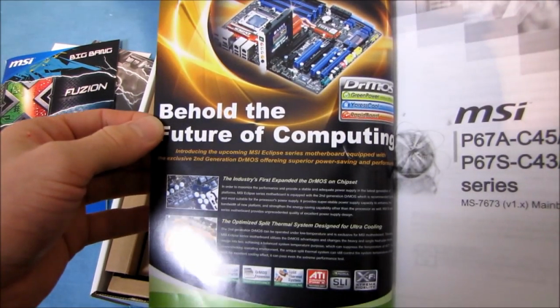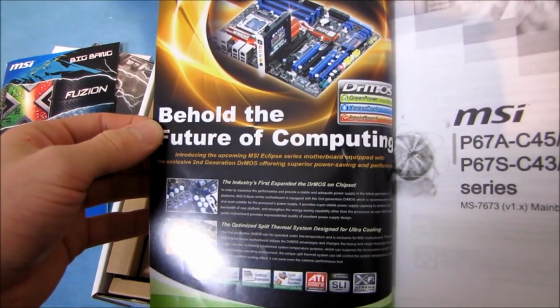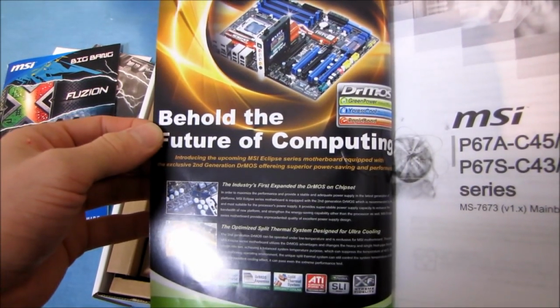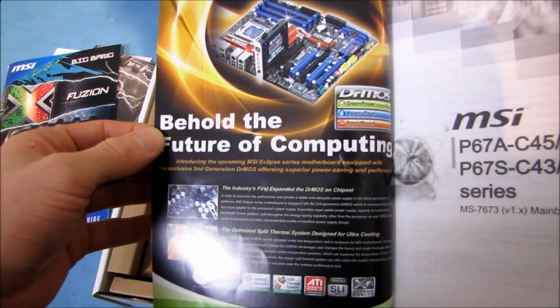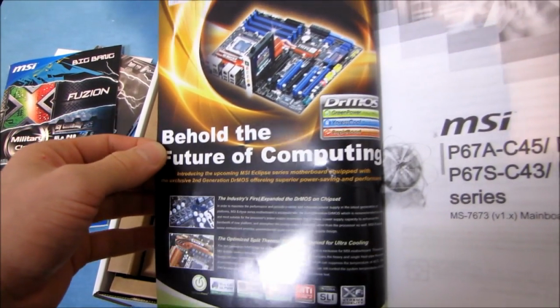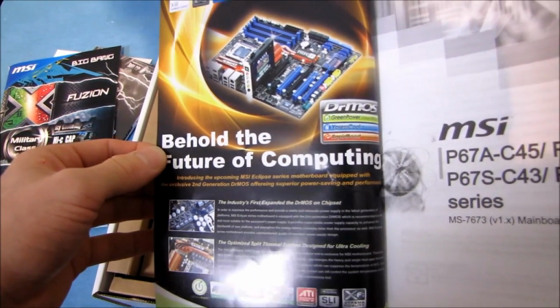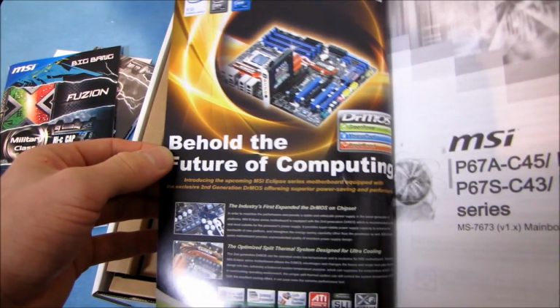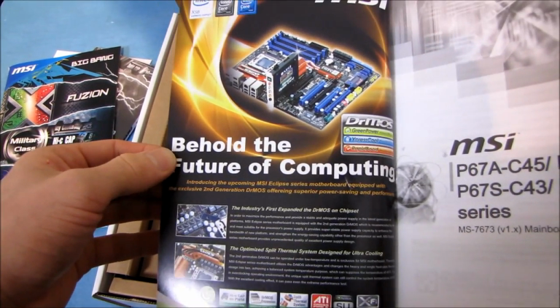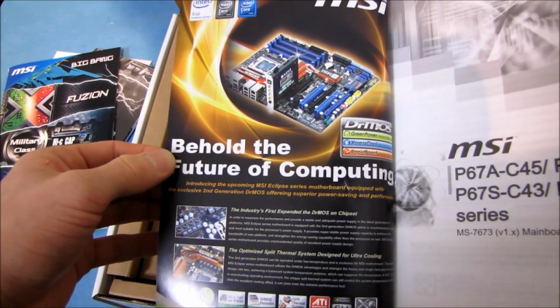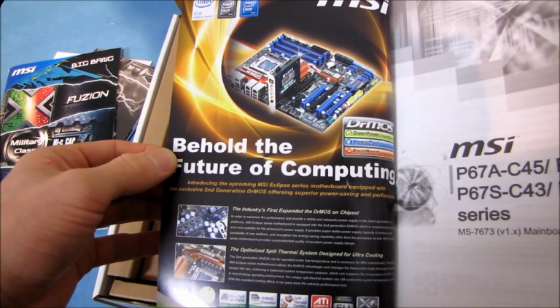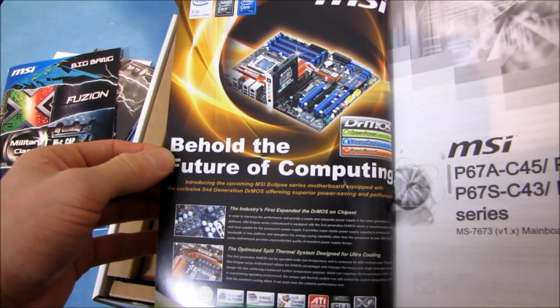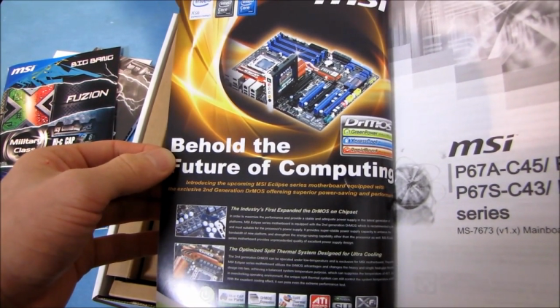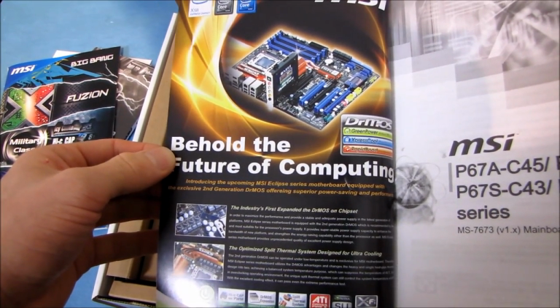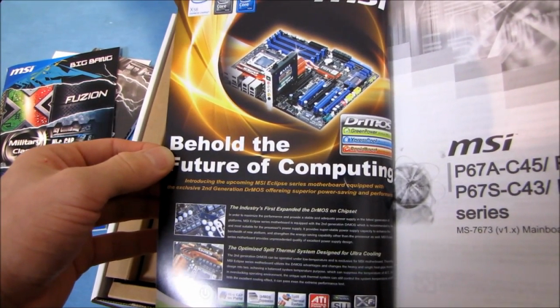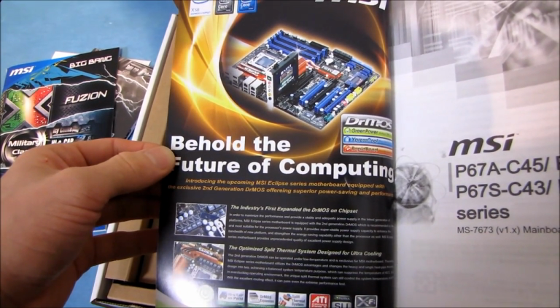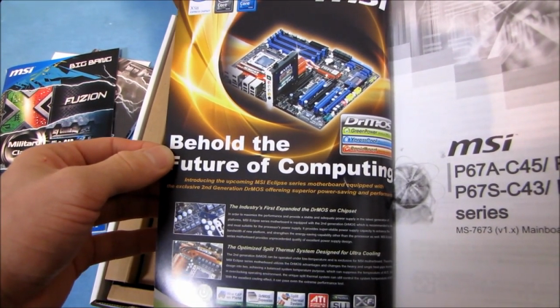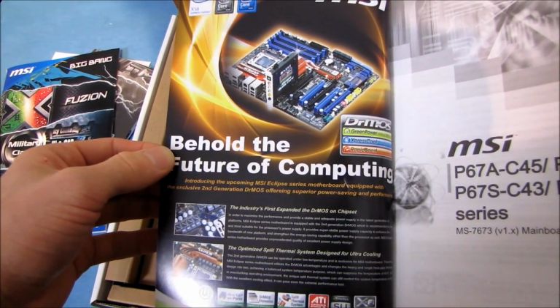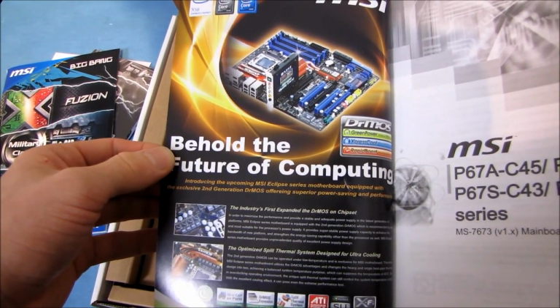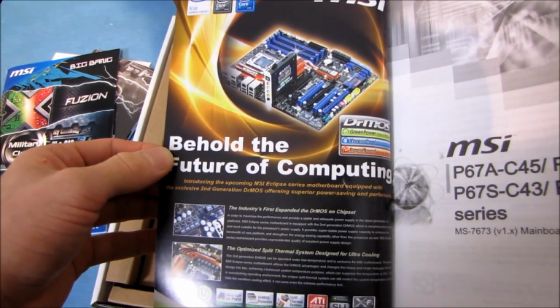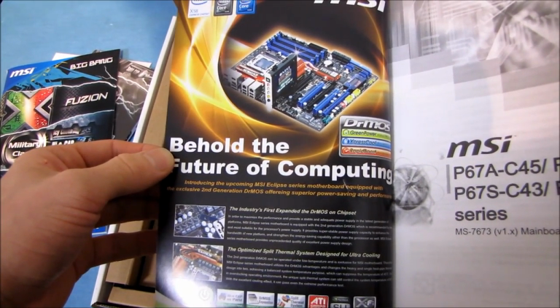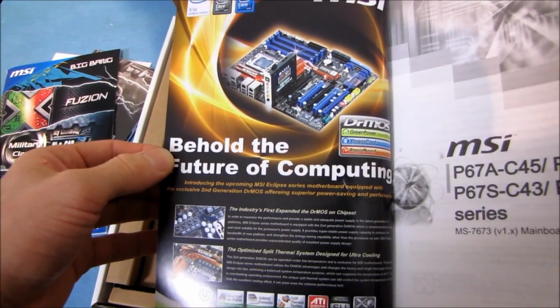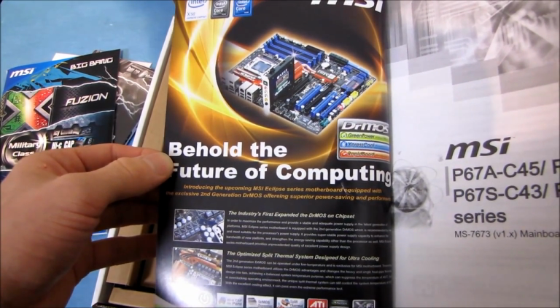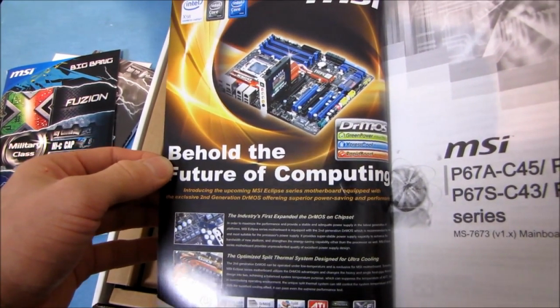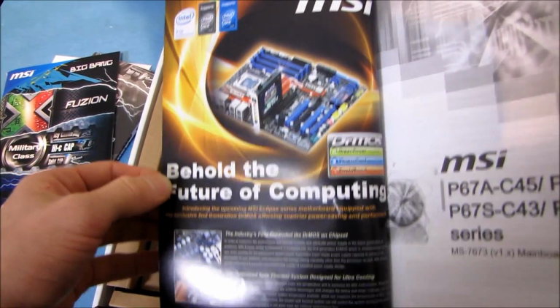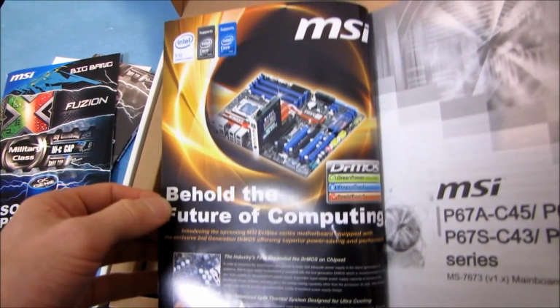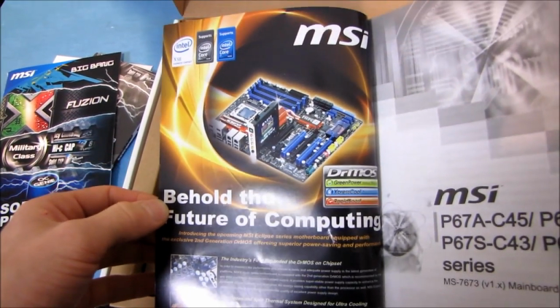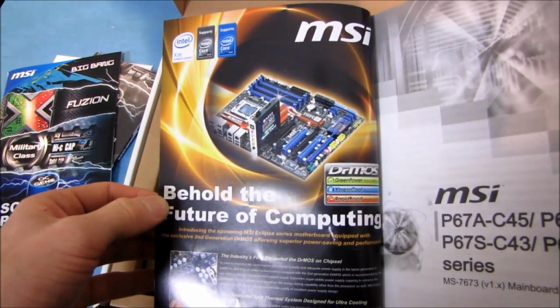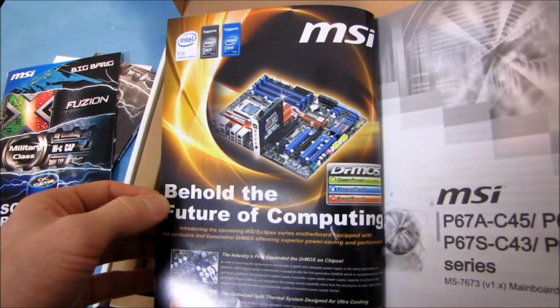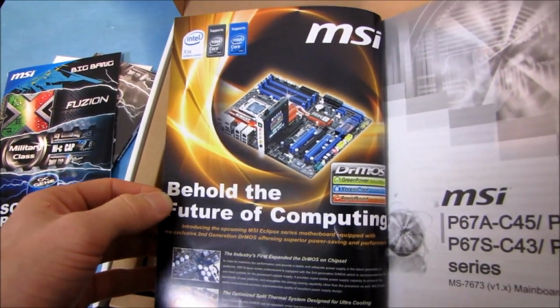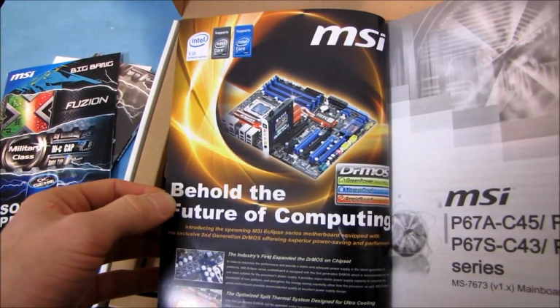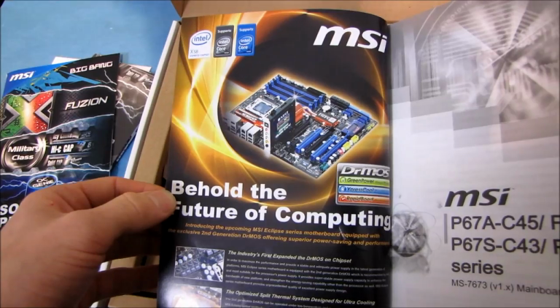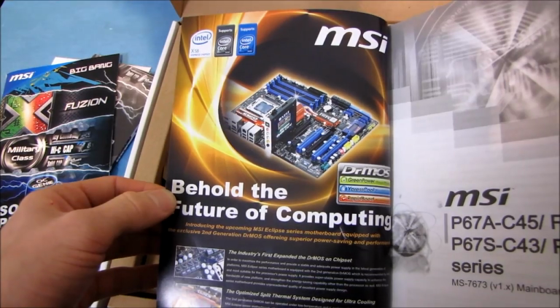Oh, that is an X58 board on the inside cover. That's not a popular X58 board anymore — that's their Eclipse.